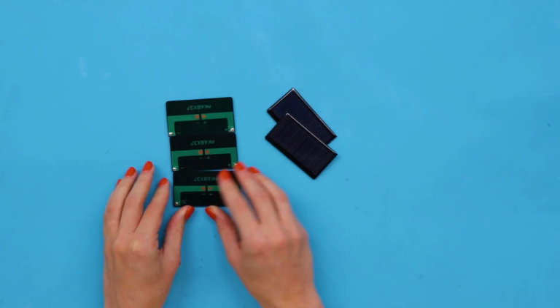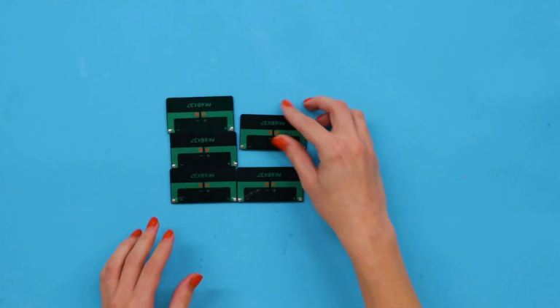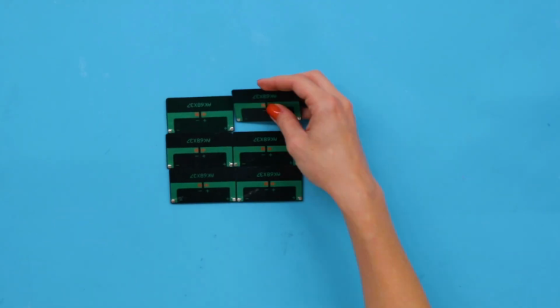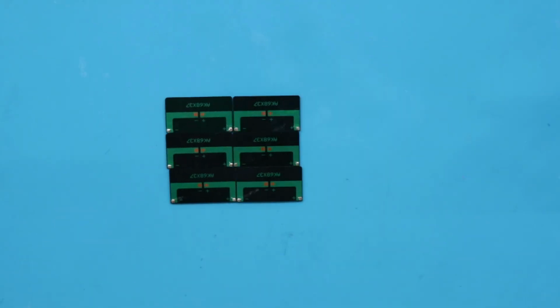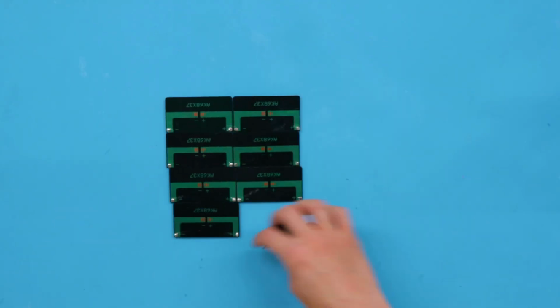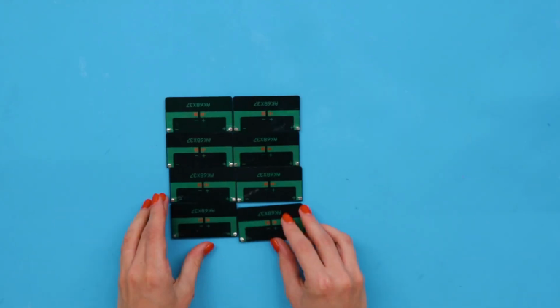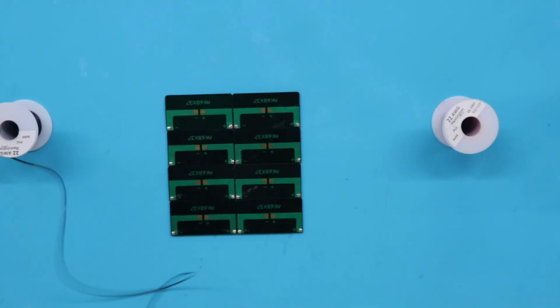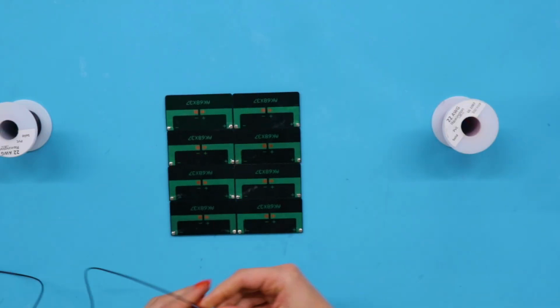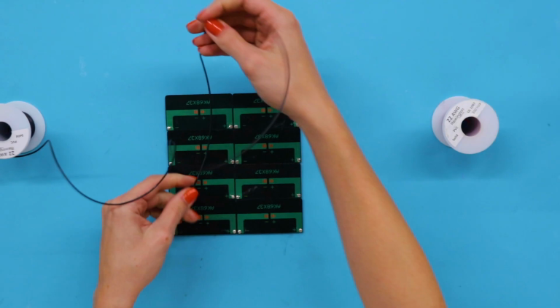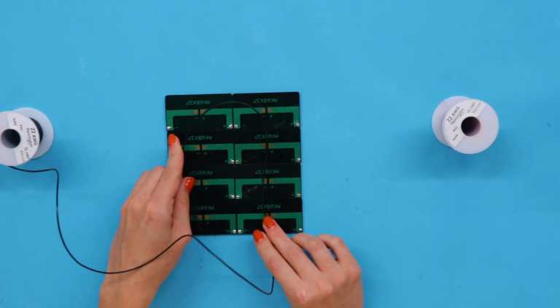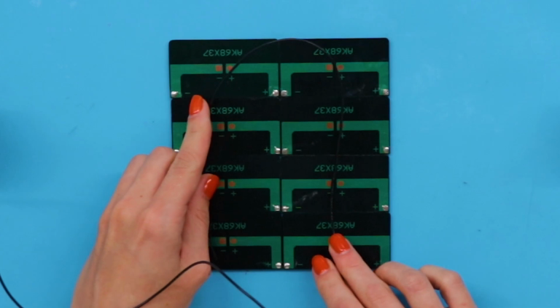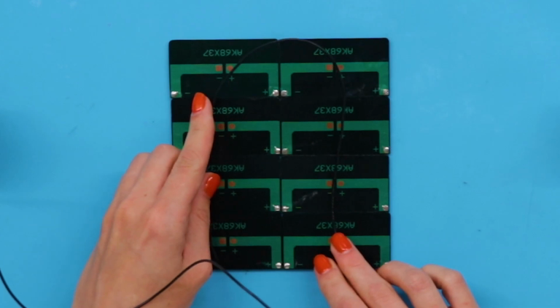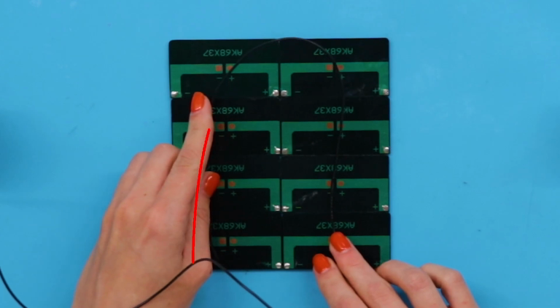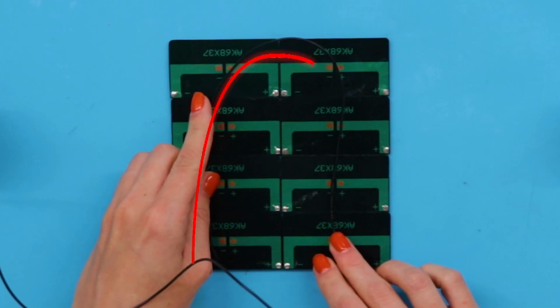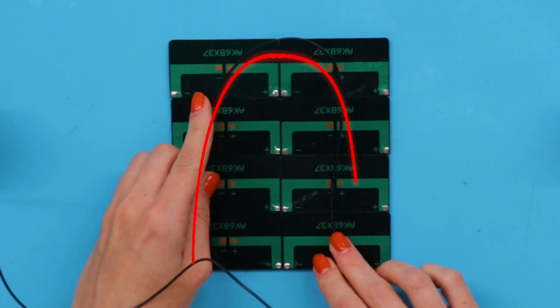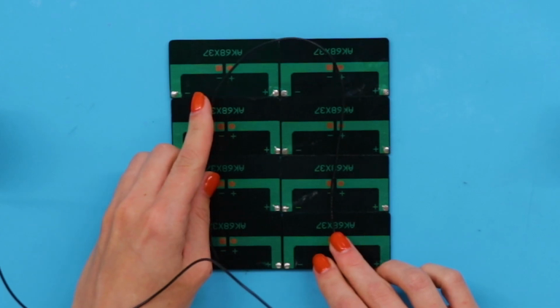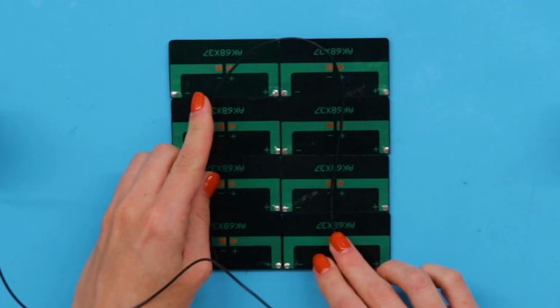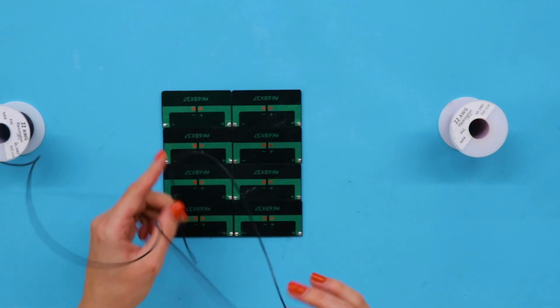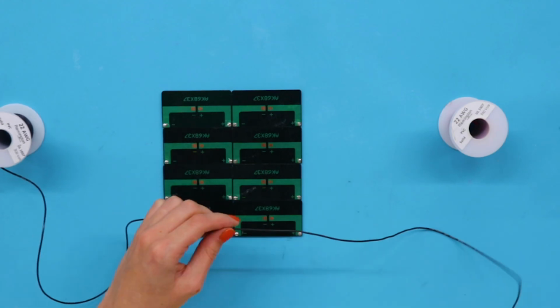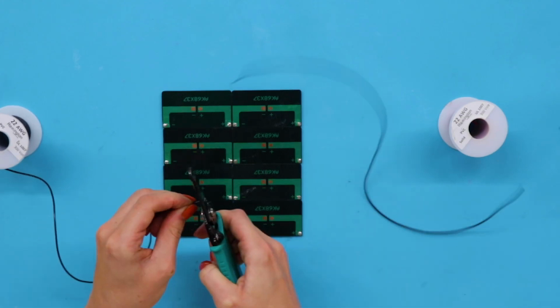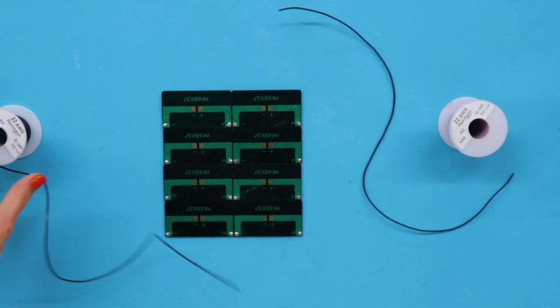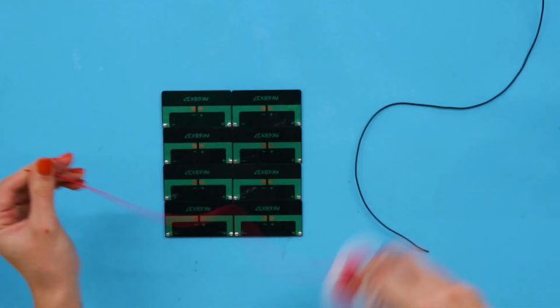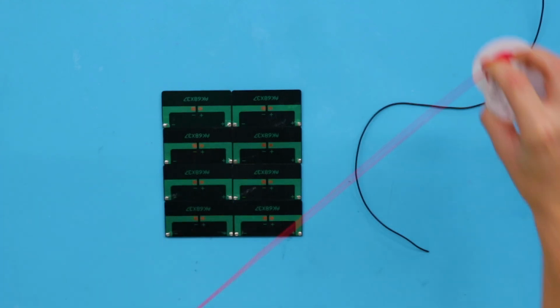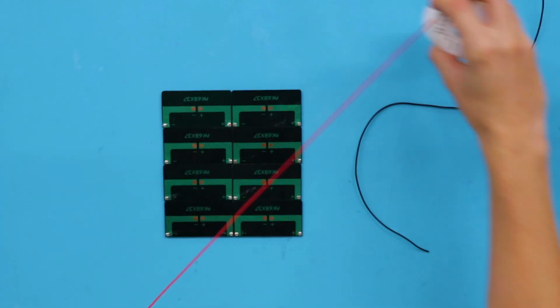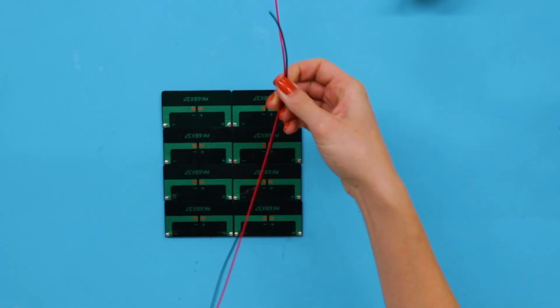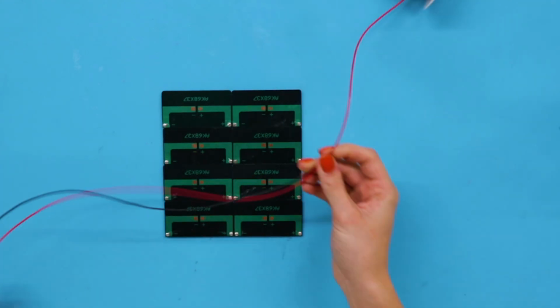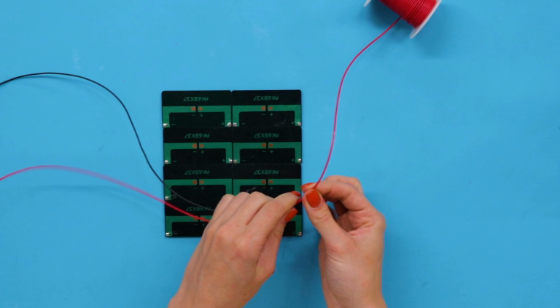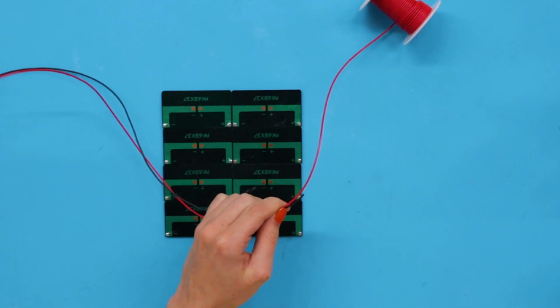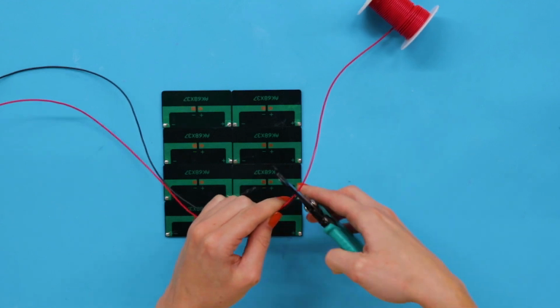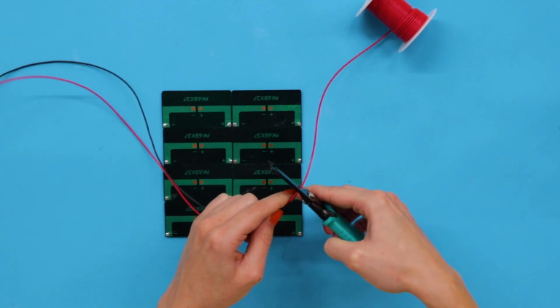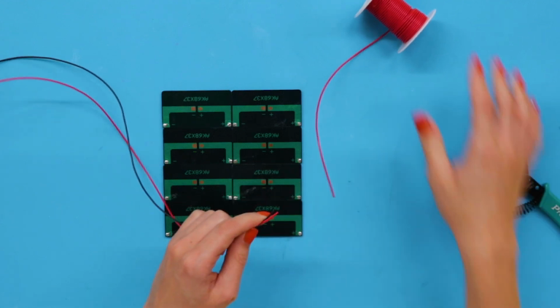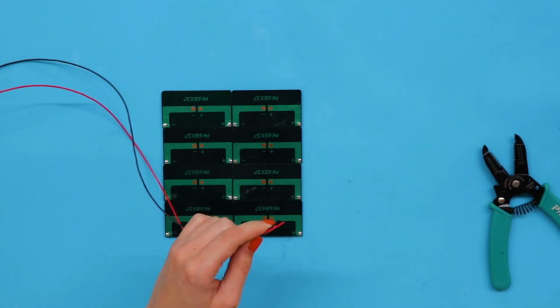First, line up the solar cells and solder on the wires. Attach the black wire to the negative components and the red wire to the positive.